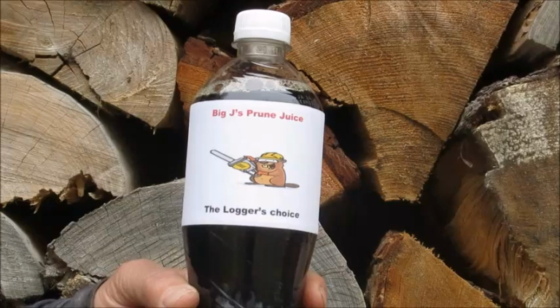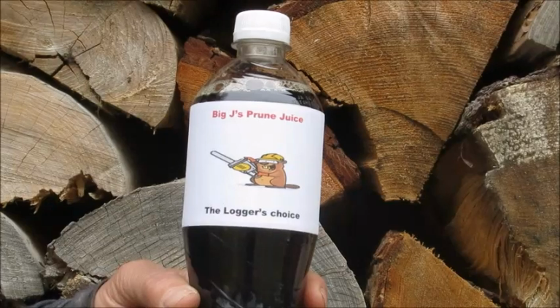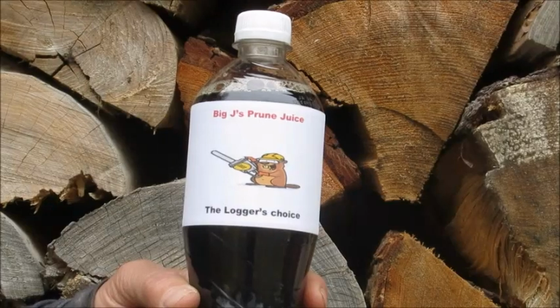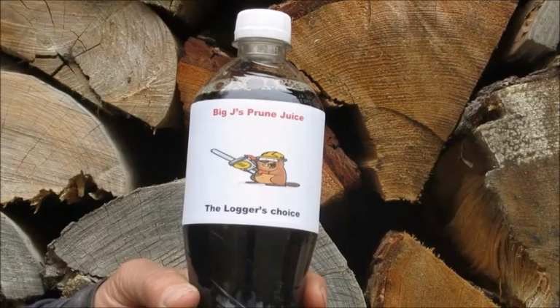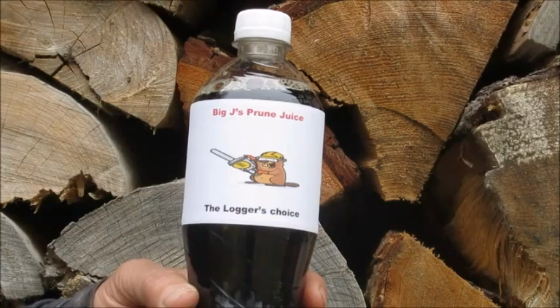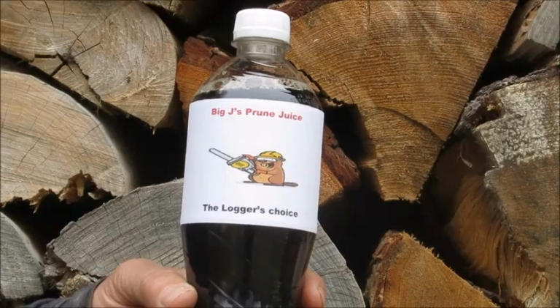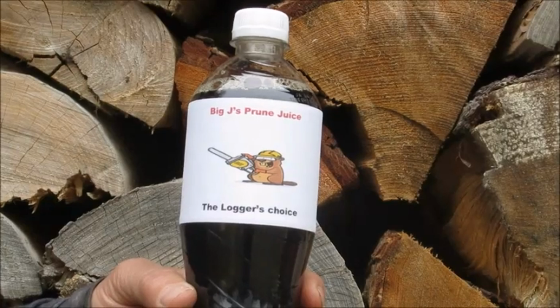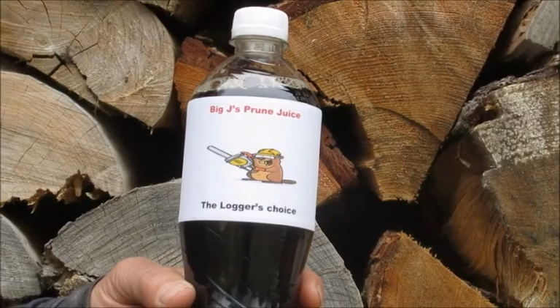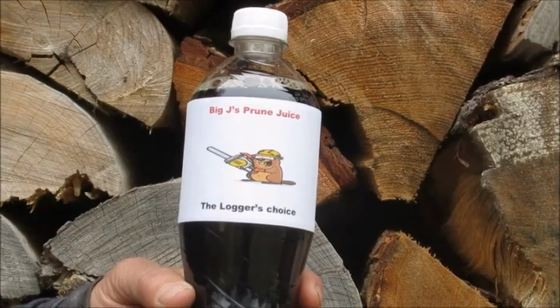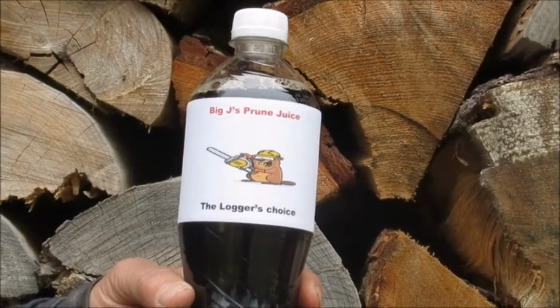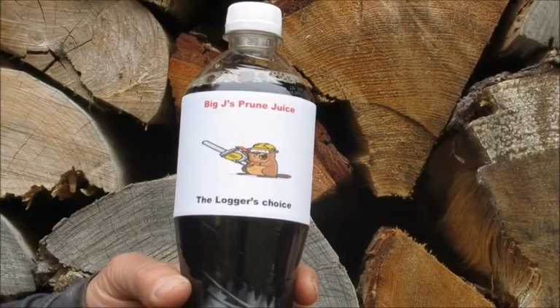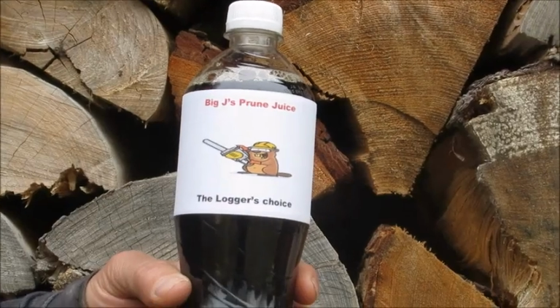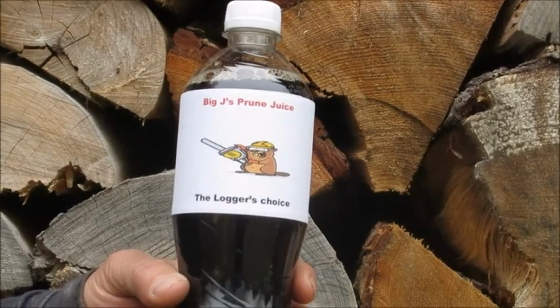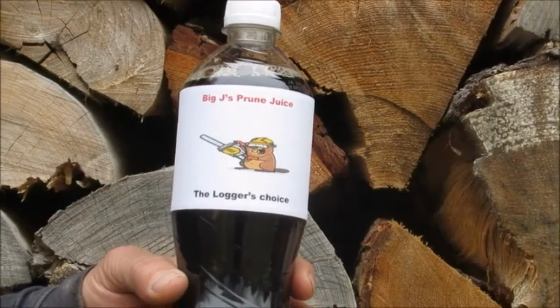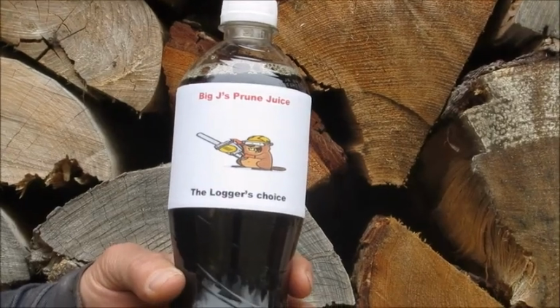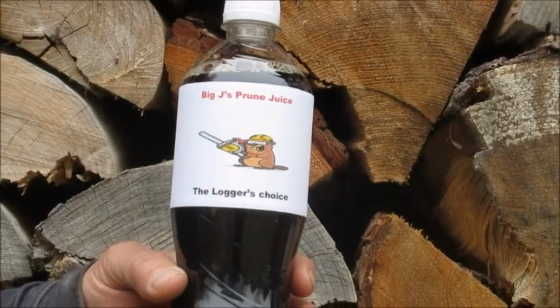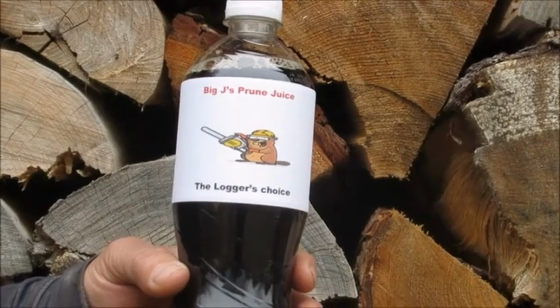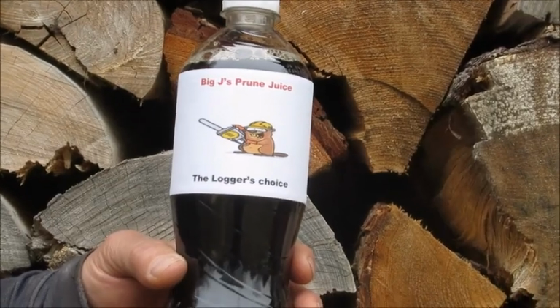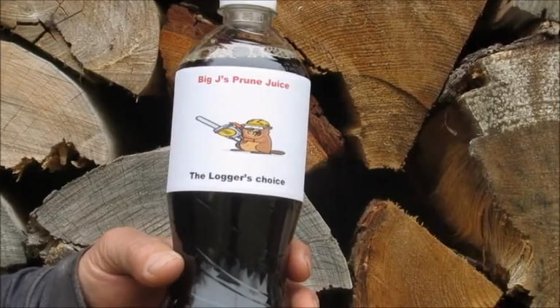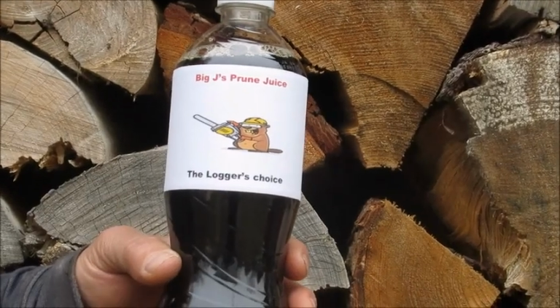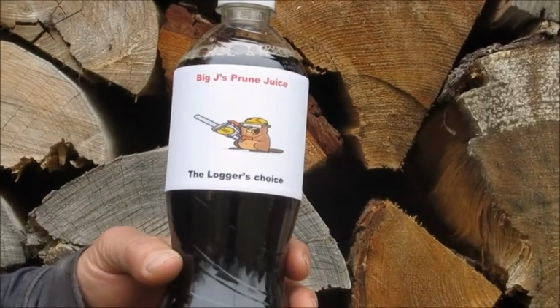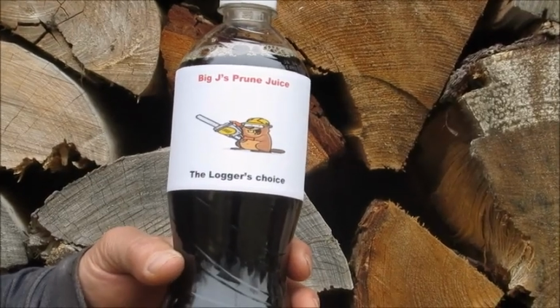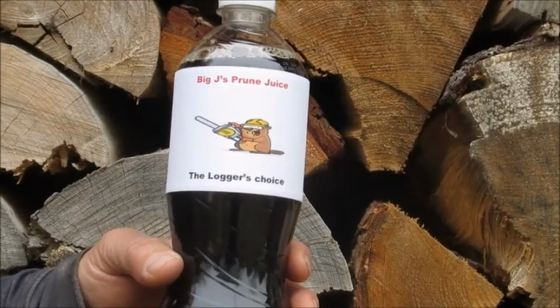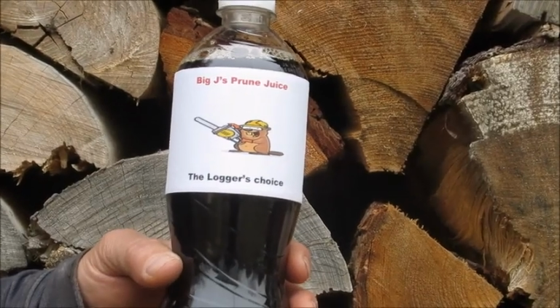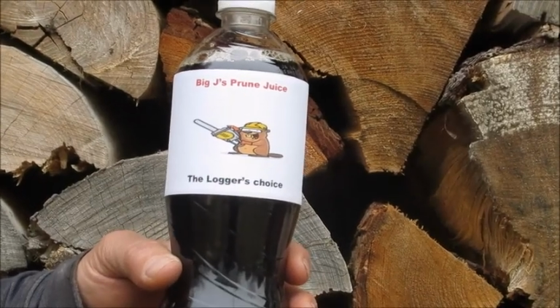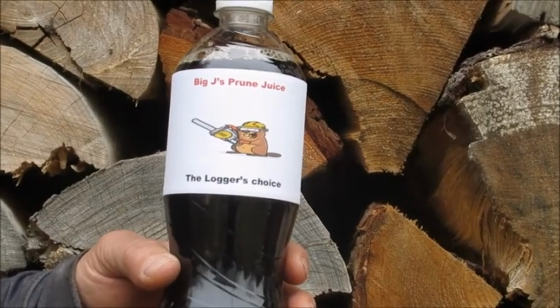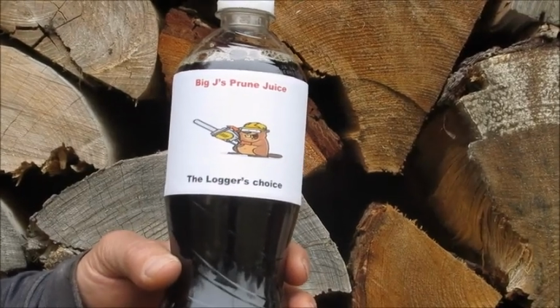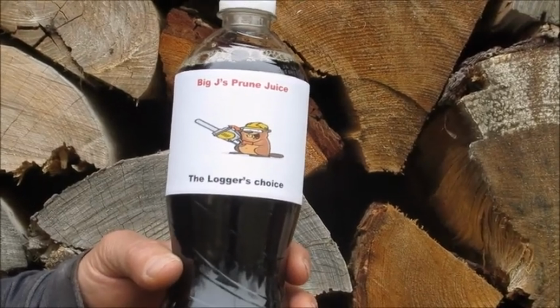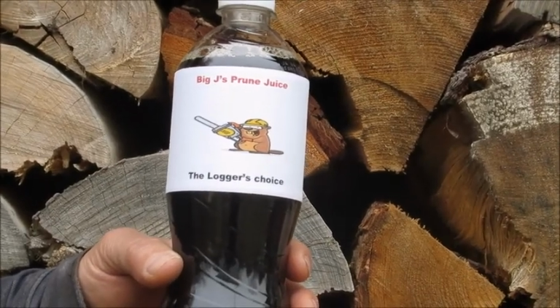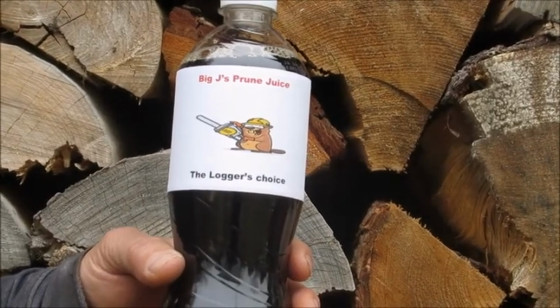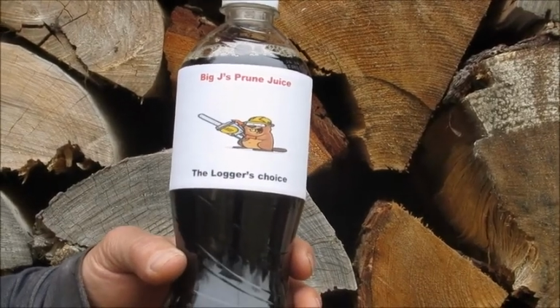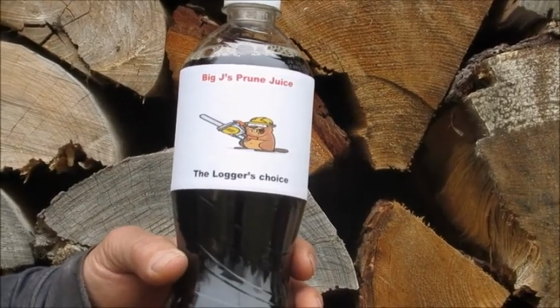Logger John, brought to you by Big J's Prune Juice, the Logger's Choice.